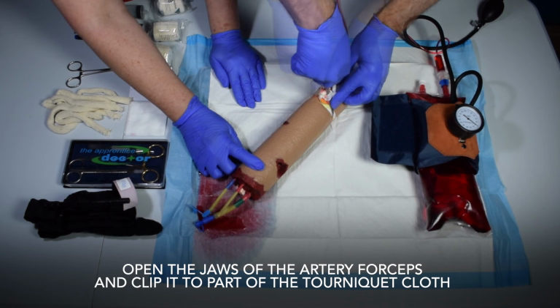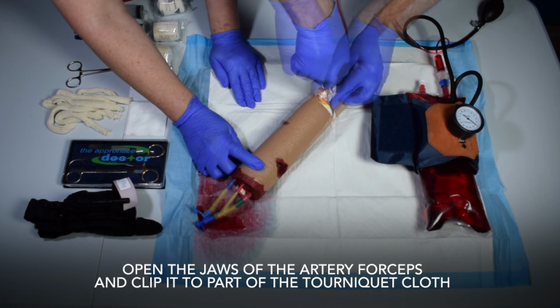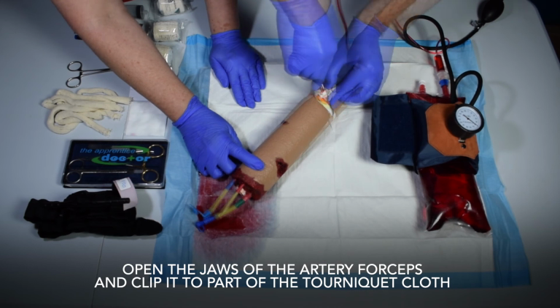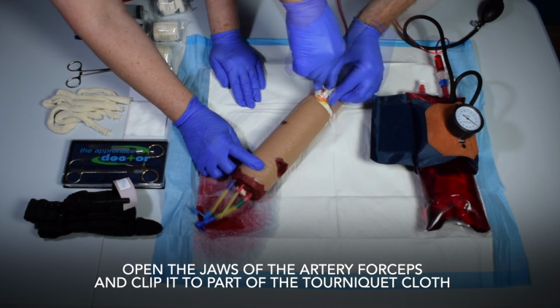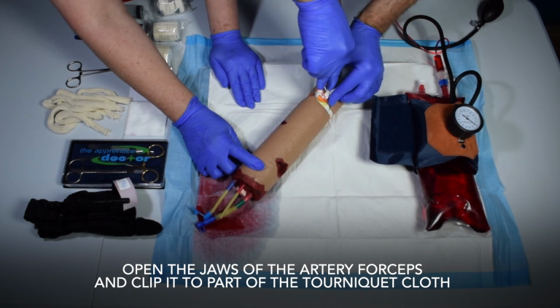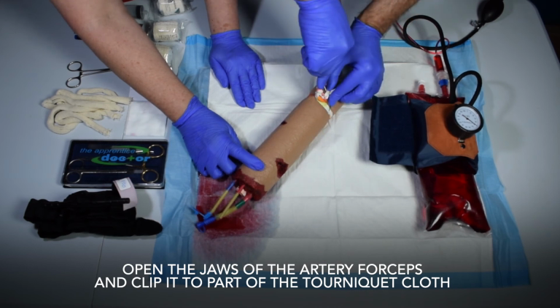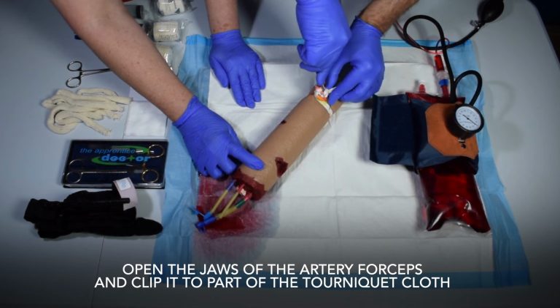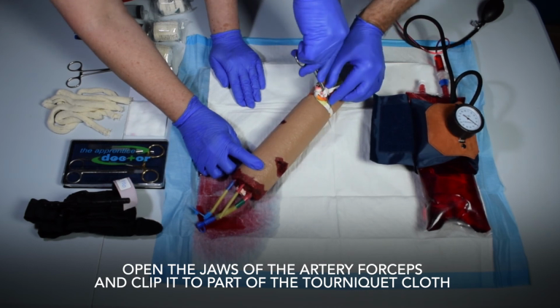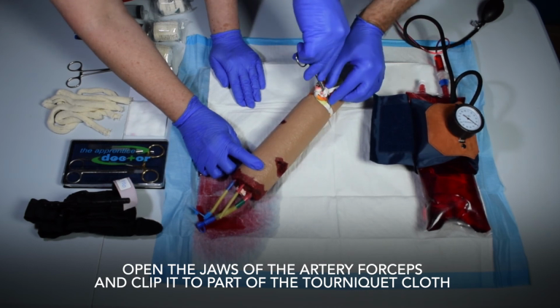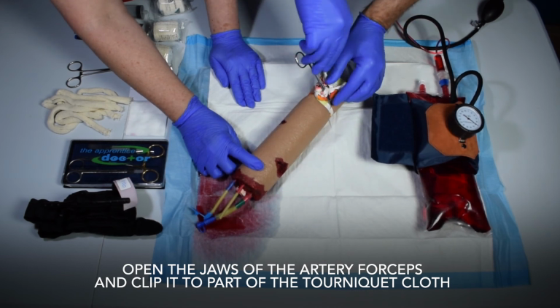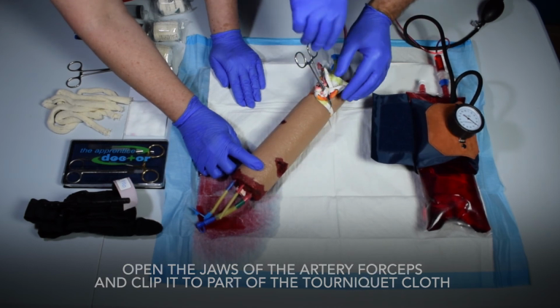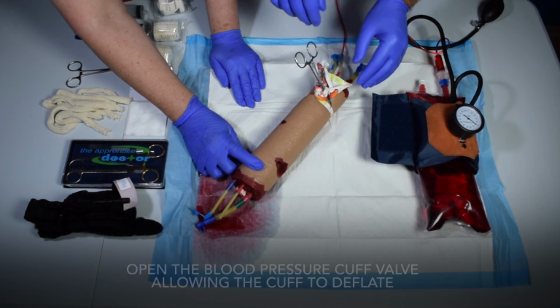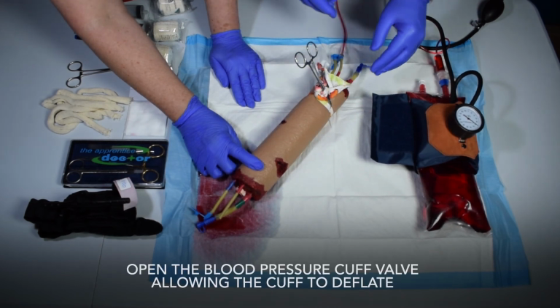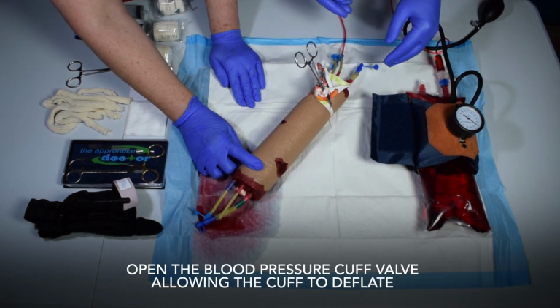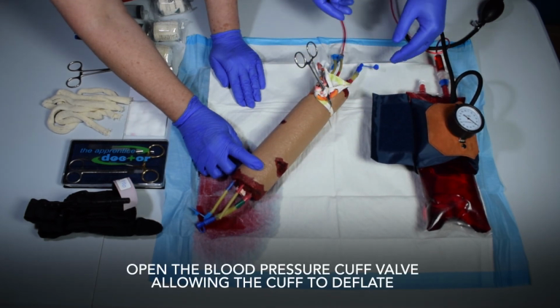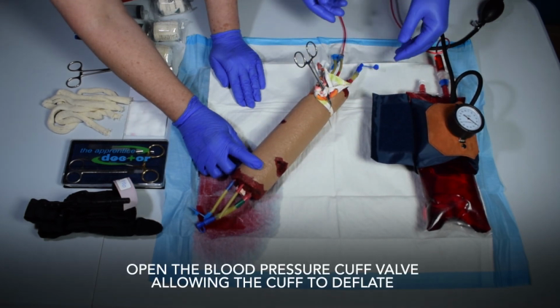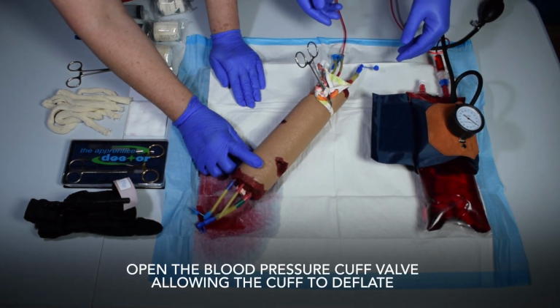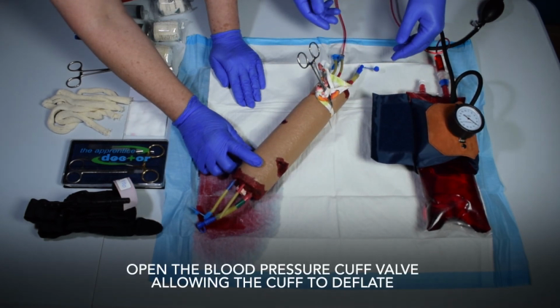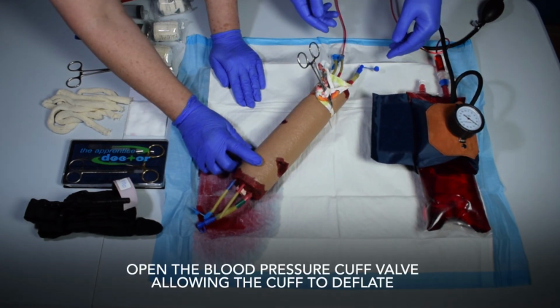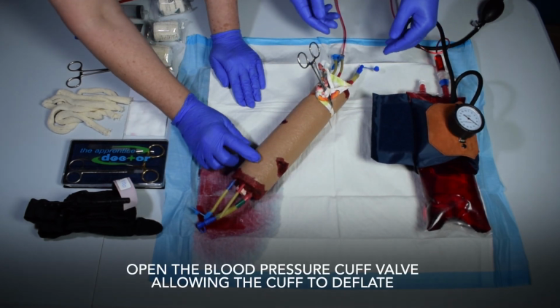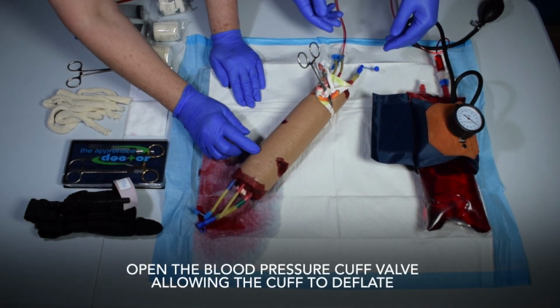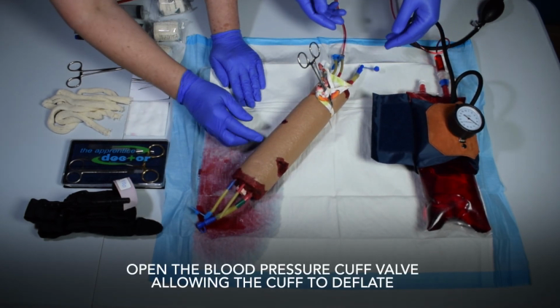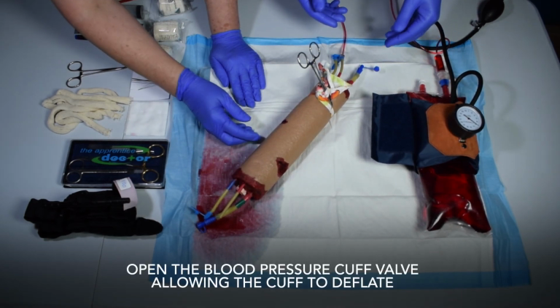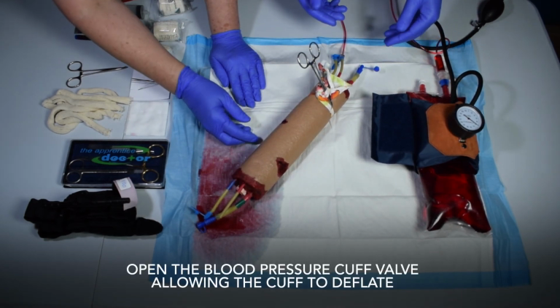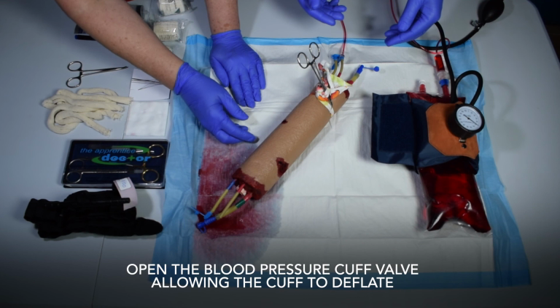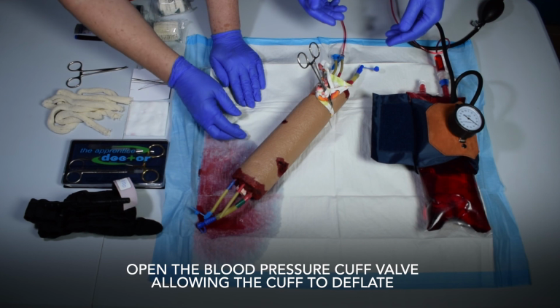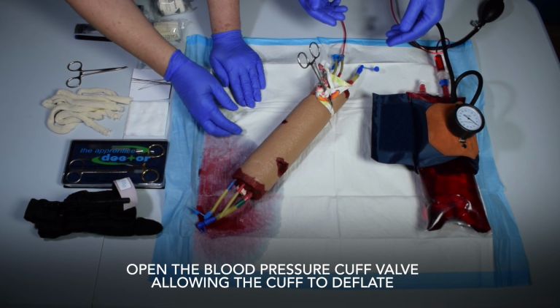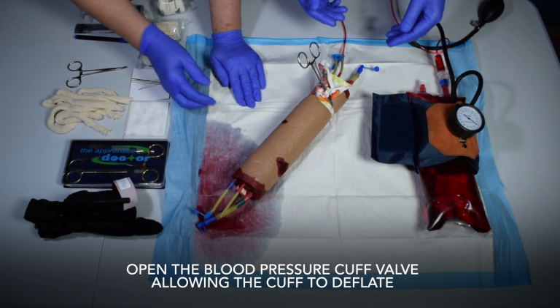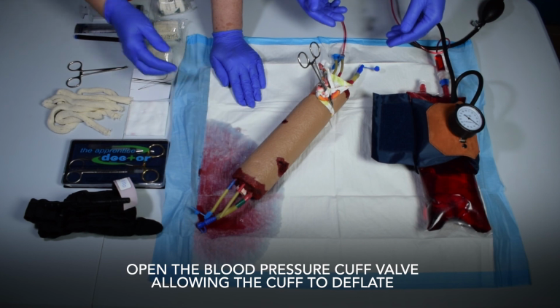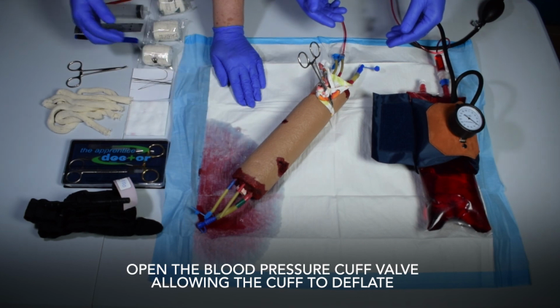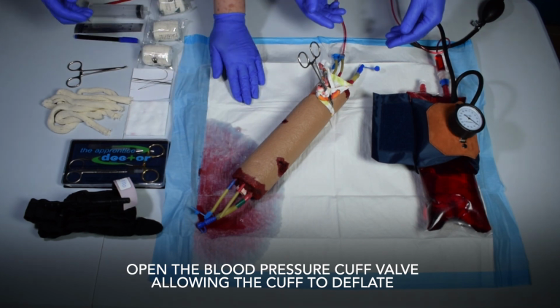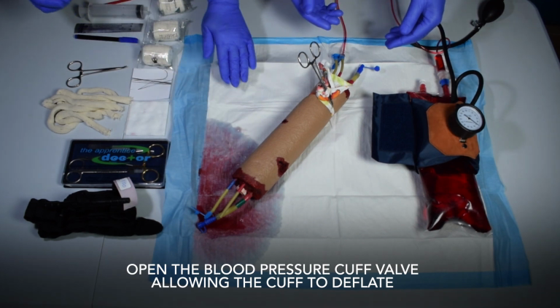Open the jaws of the artery forceps and clip it to part of the tourniquet cloth. Open the blood pressure cuff valve, allowing the cuff to deflate.